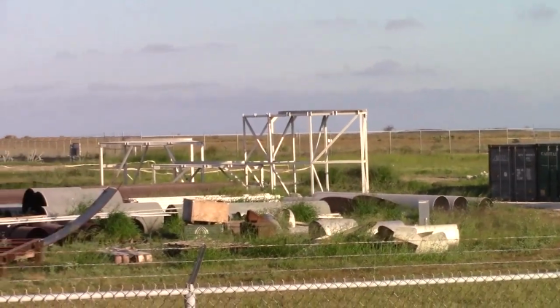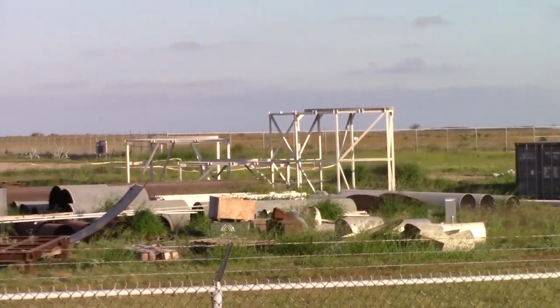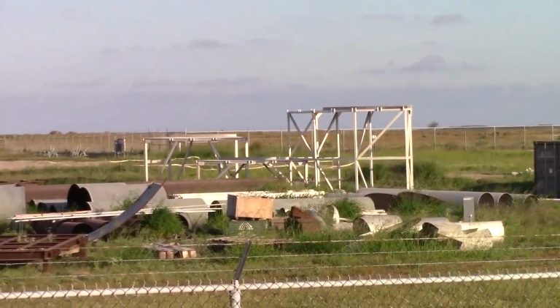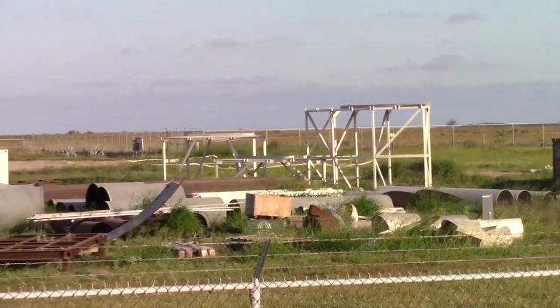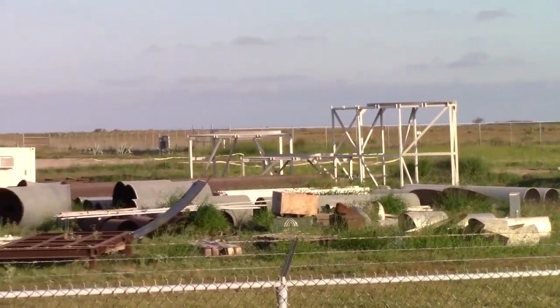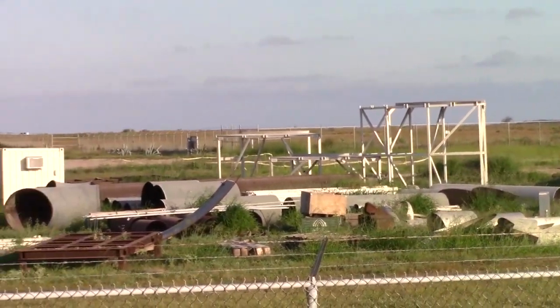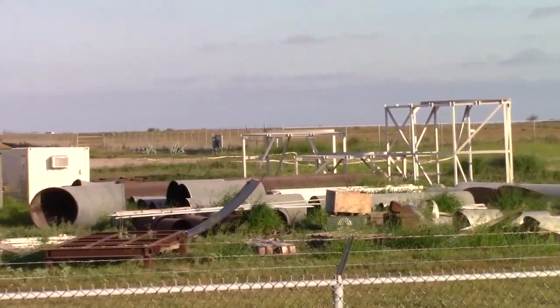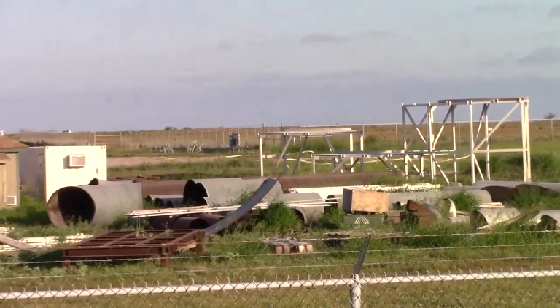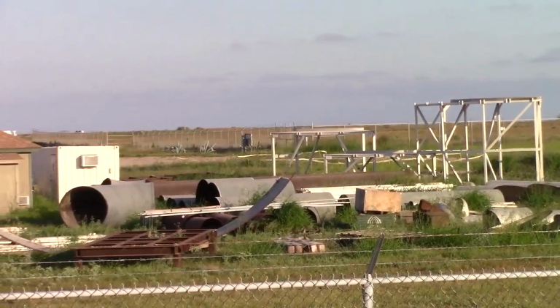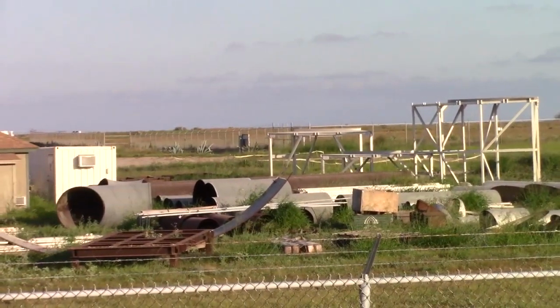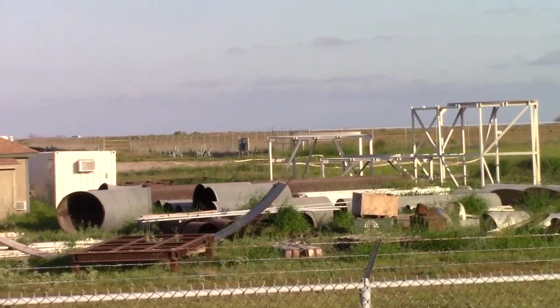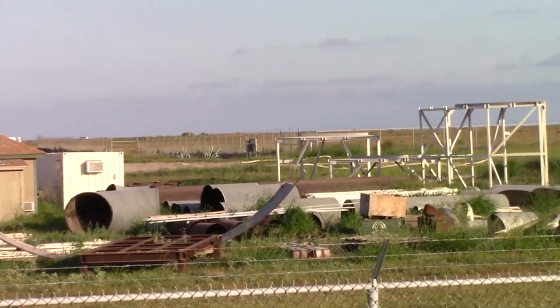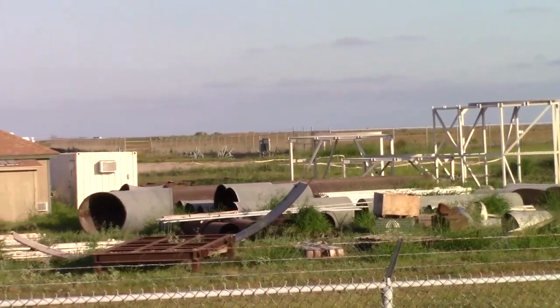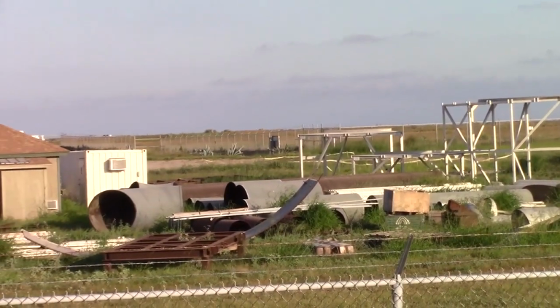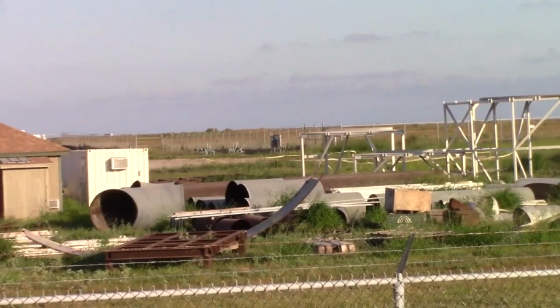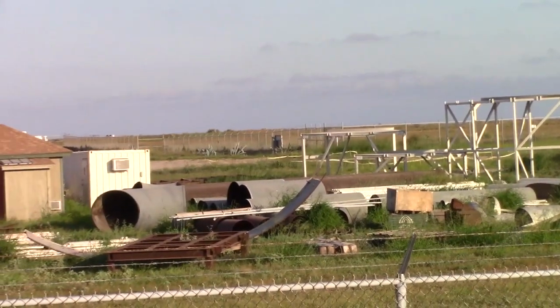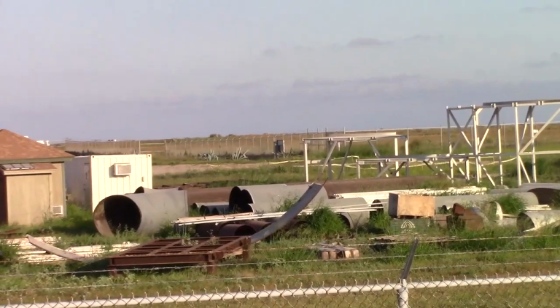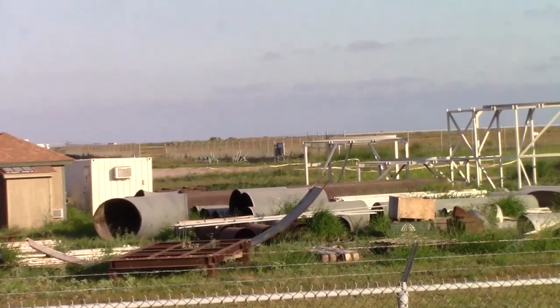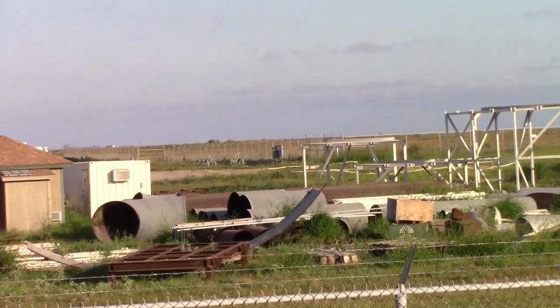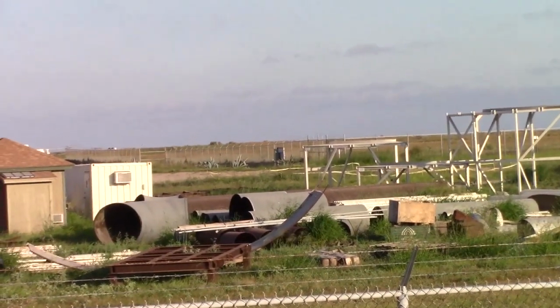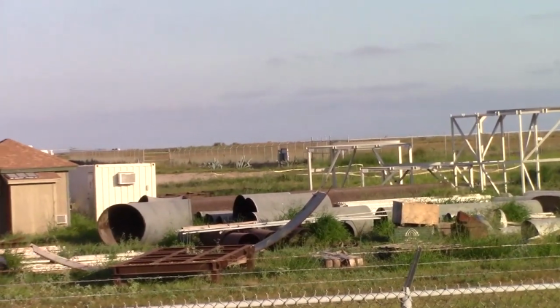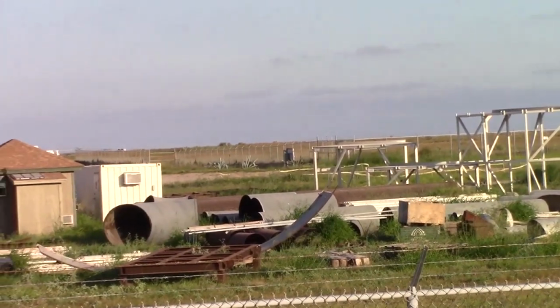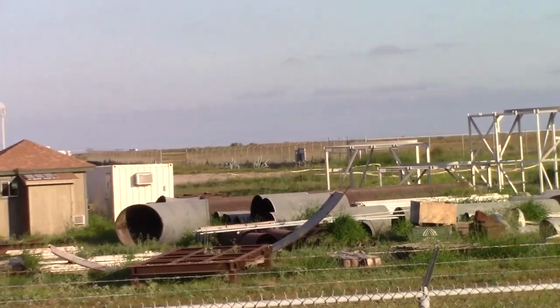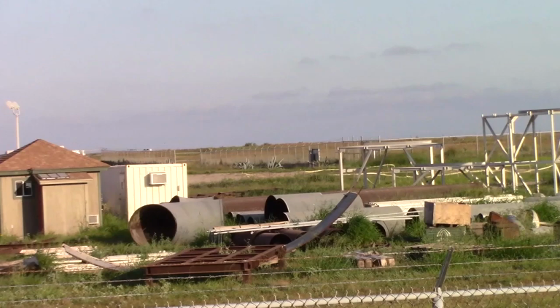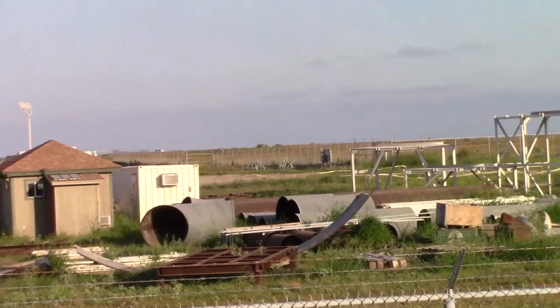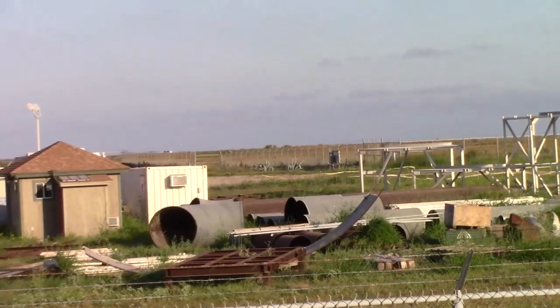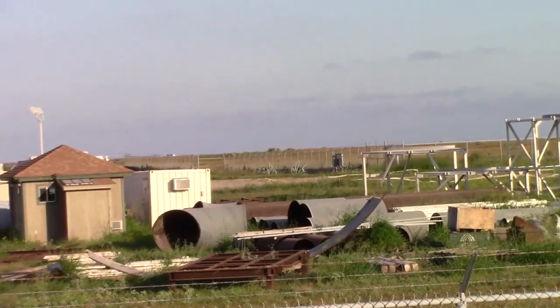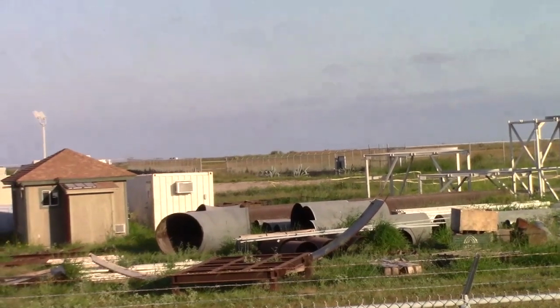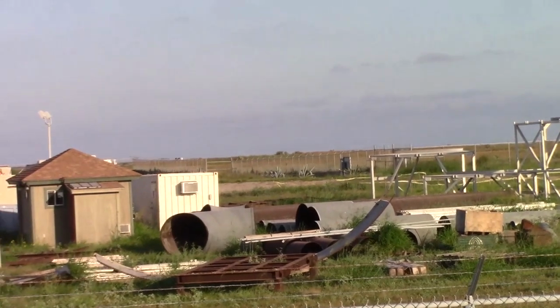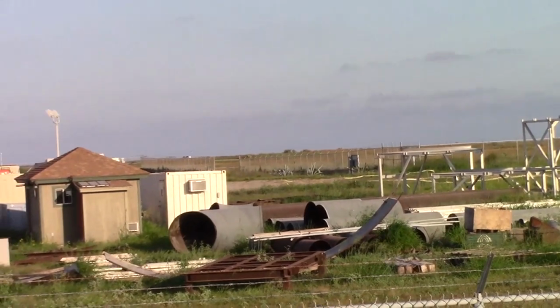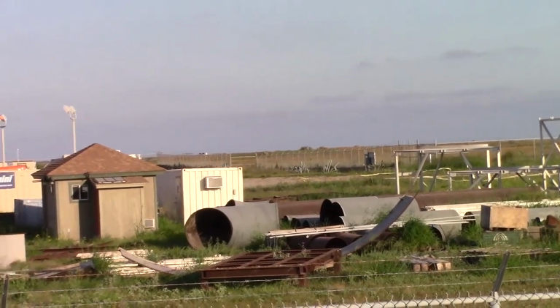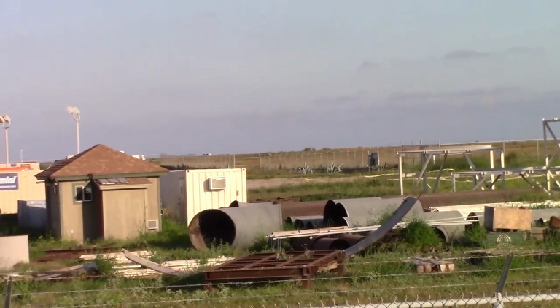We've got a big junk heap right here of all kinds of parts and pieces.